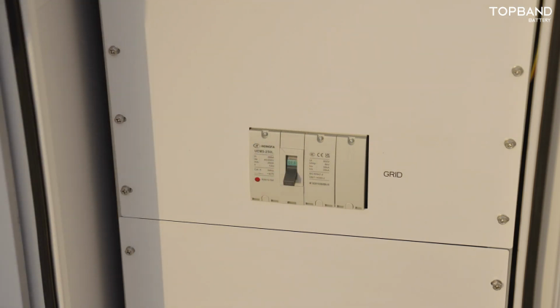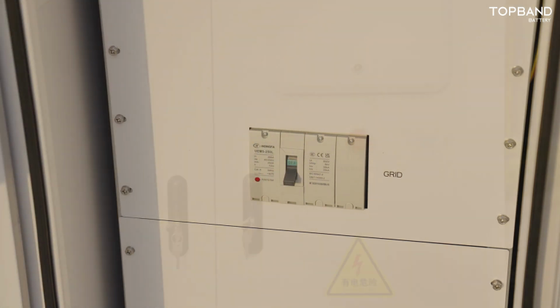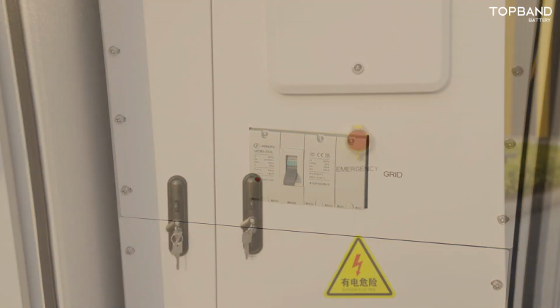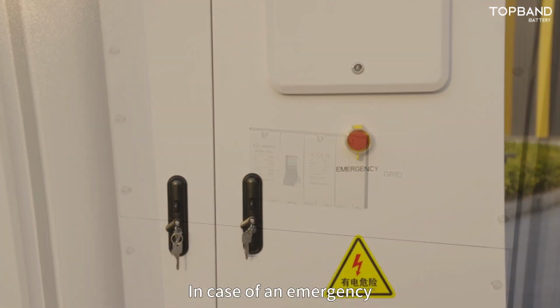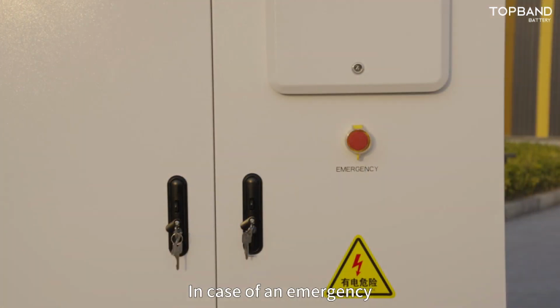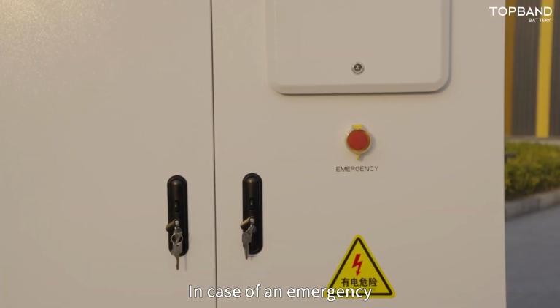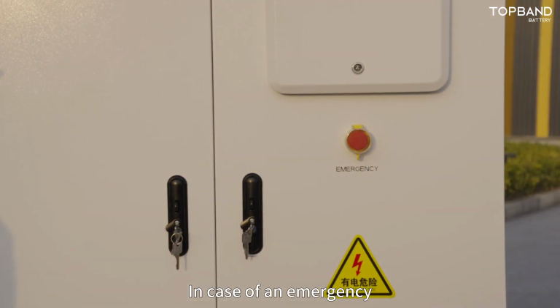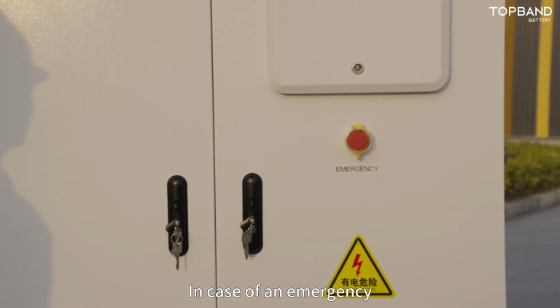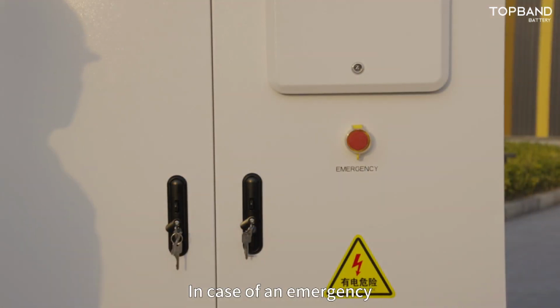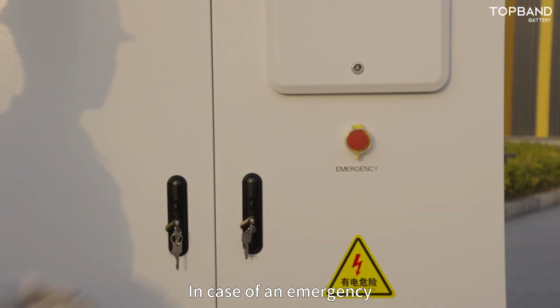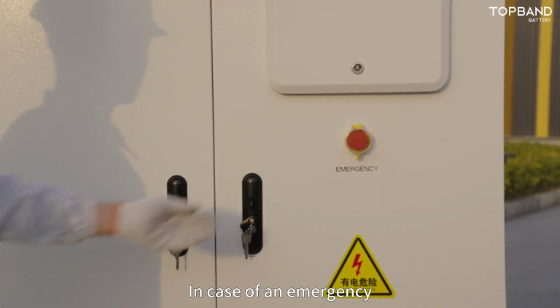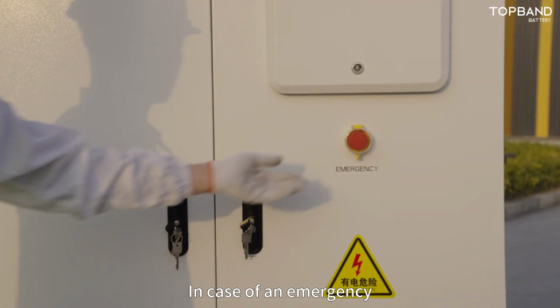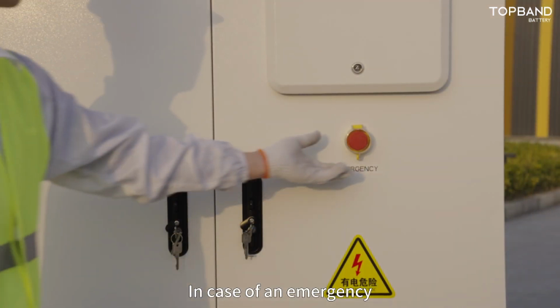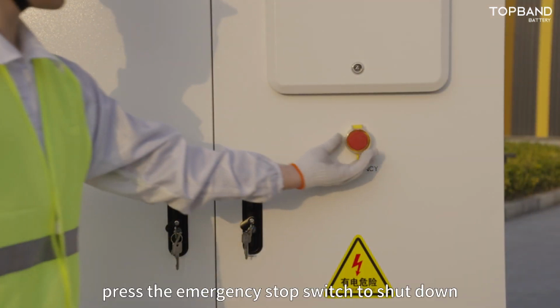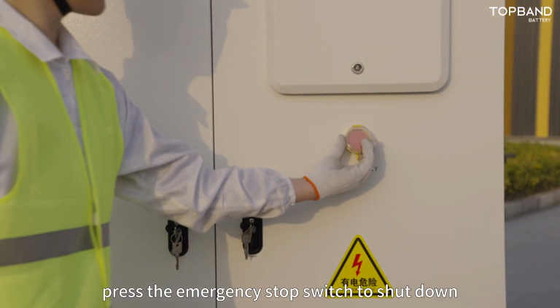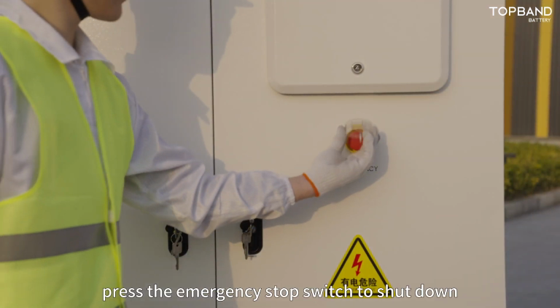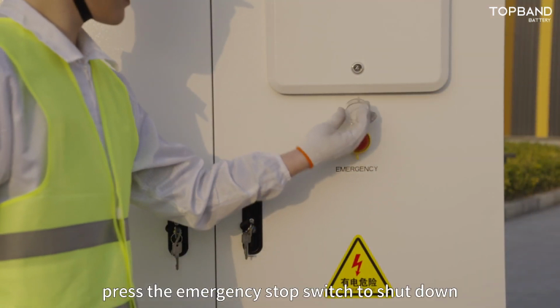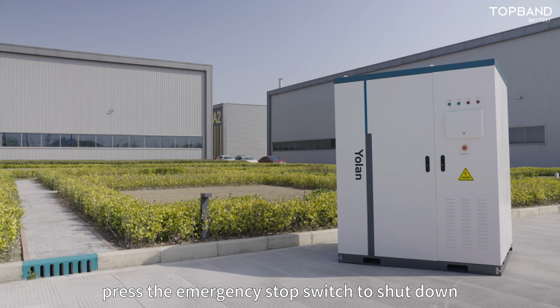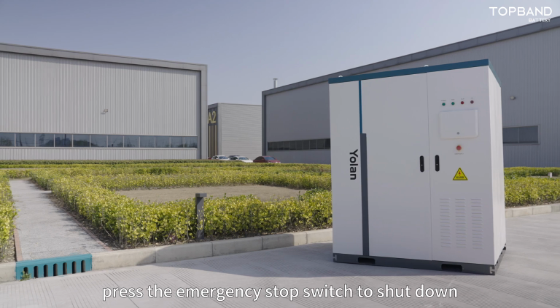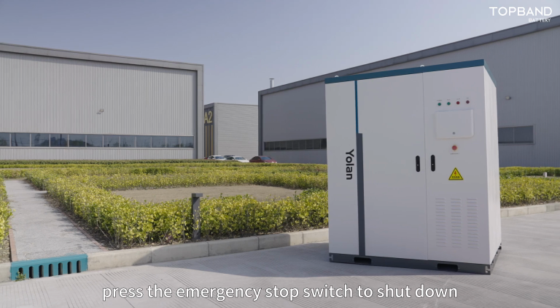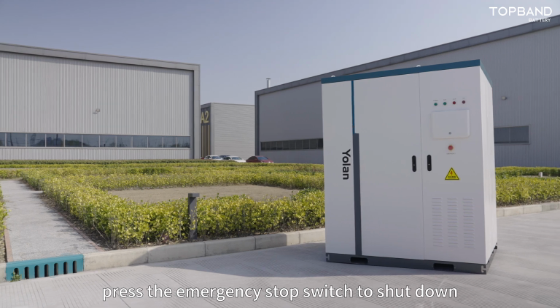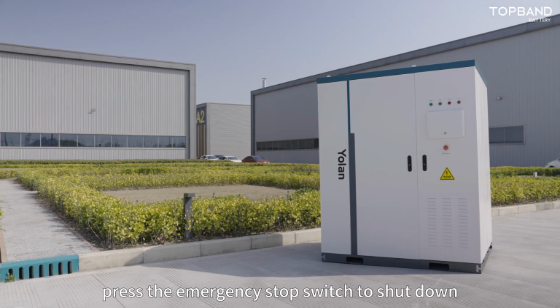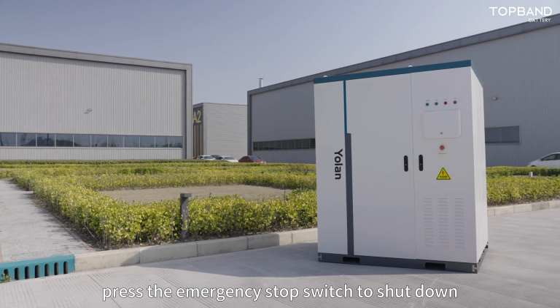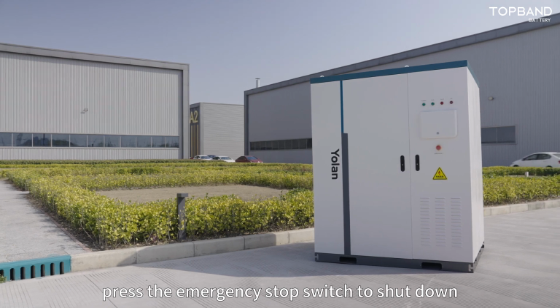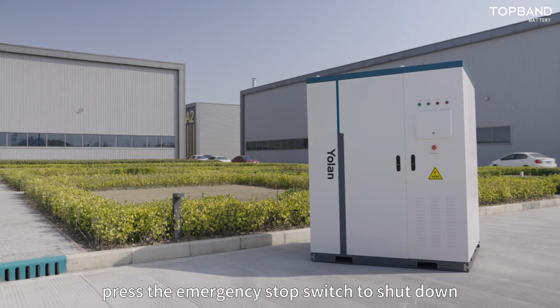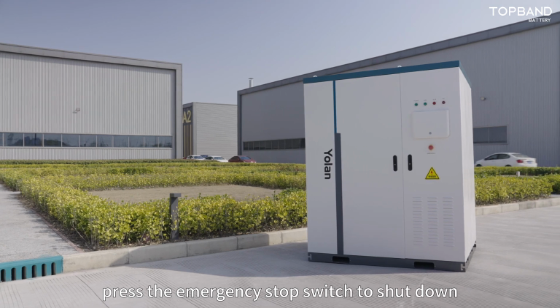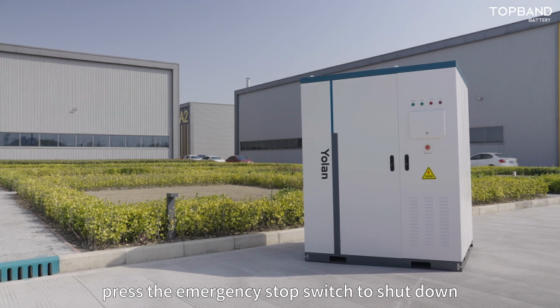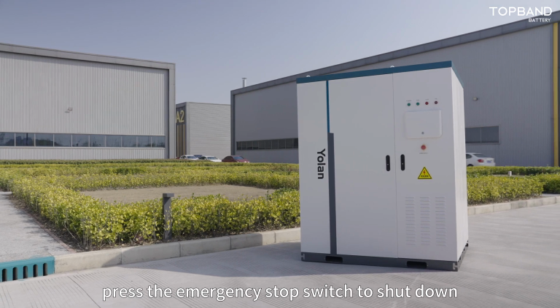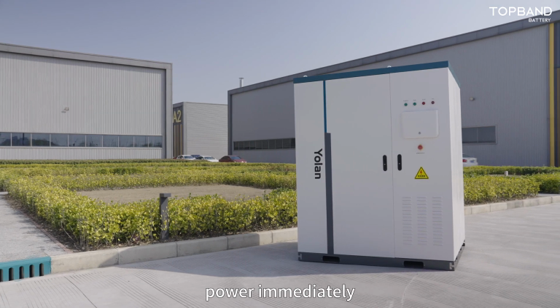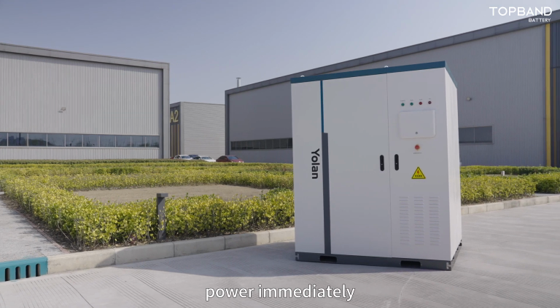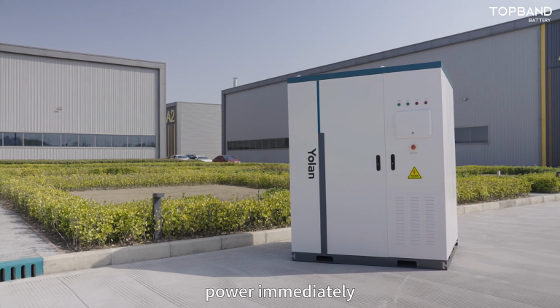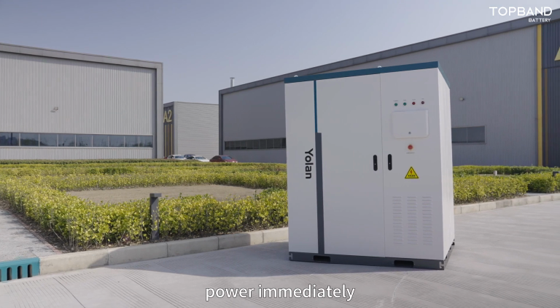In case of an emergency, press the emergency stop switch to shut down power immediately.